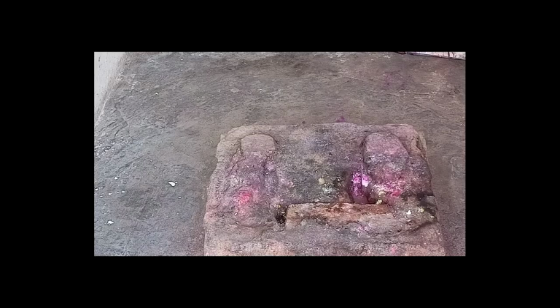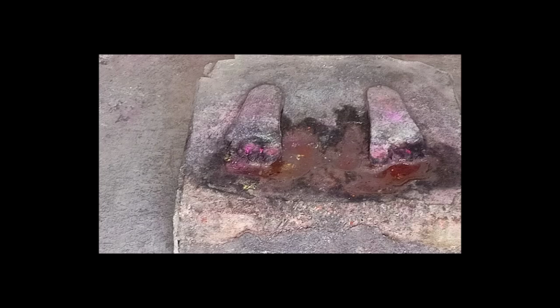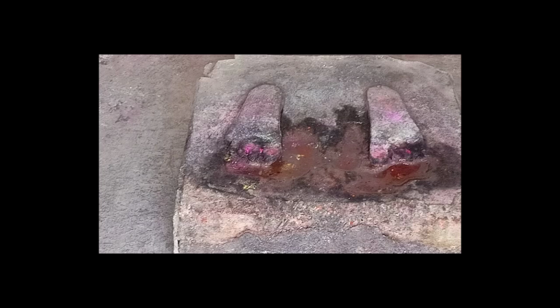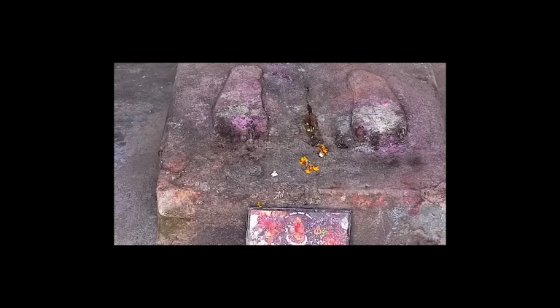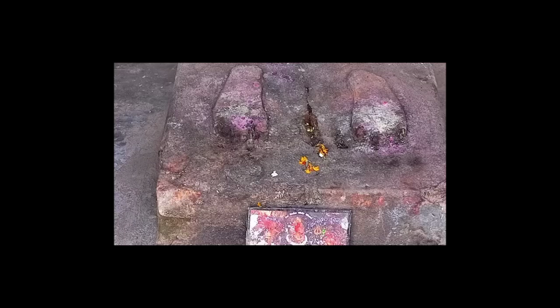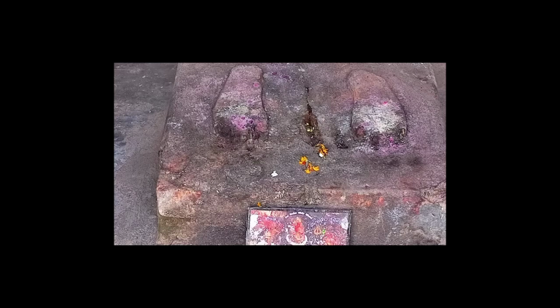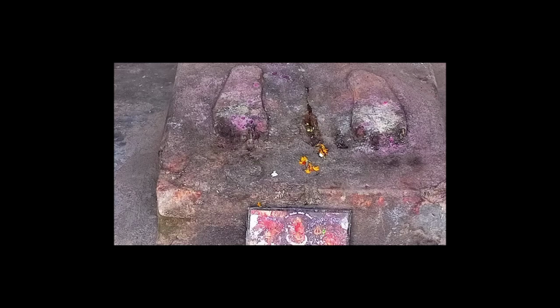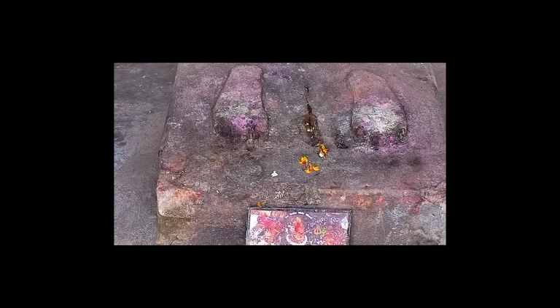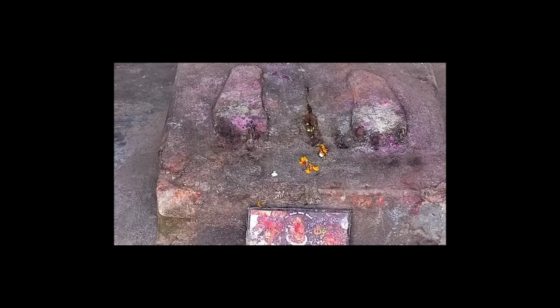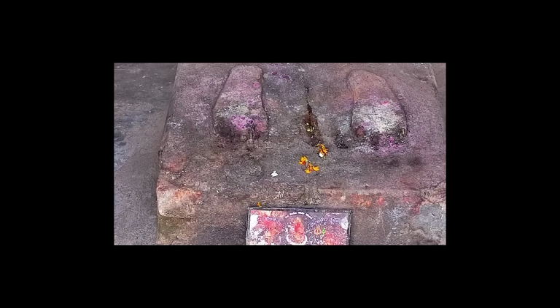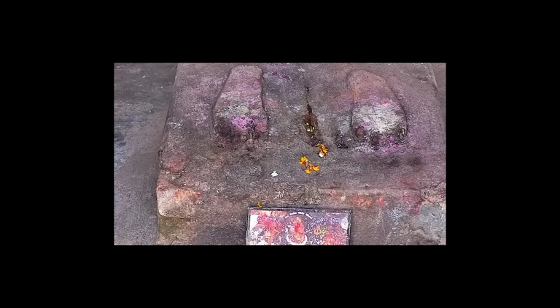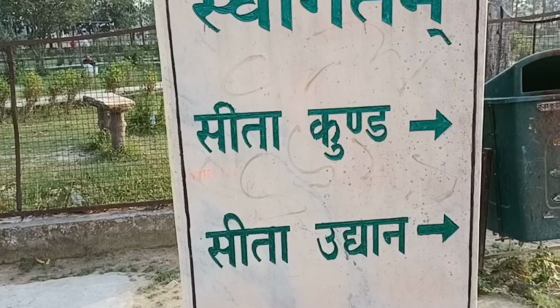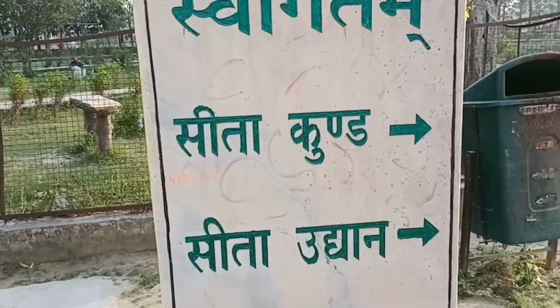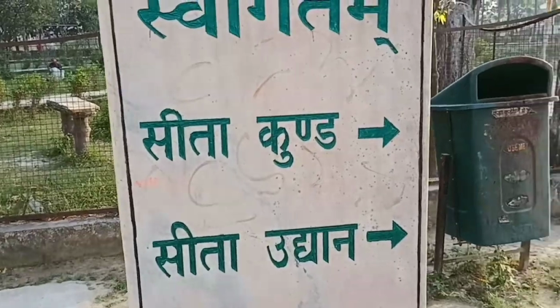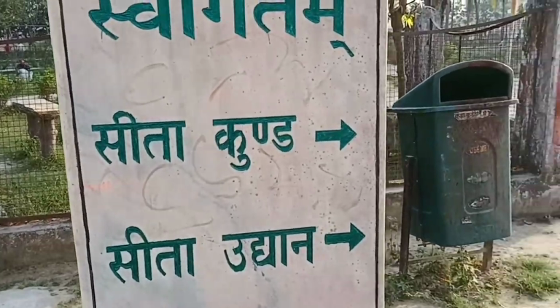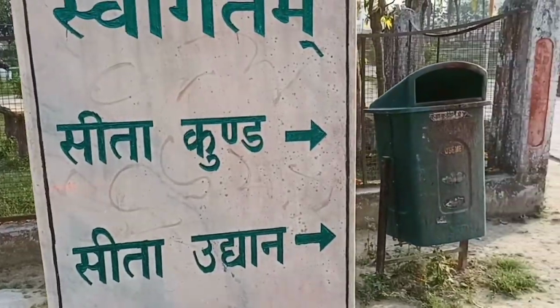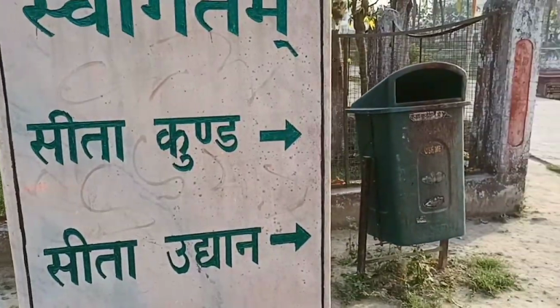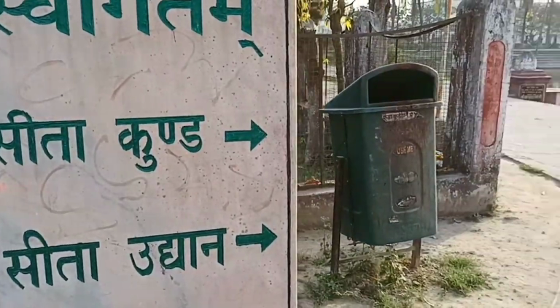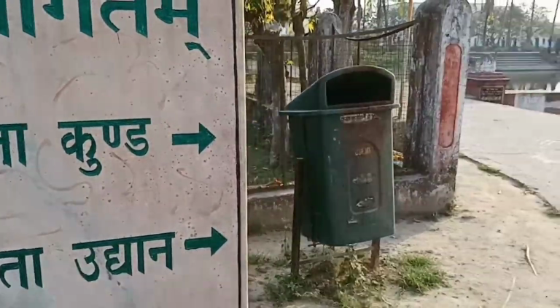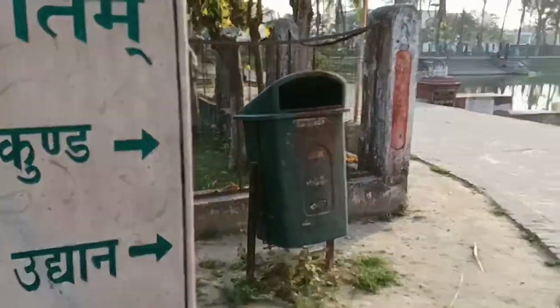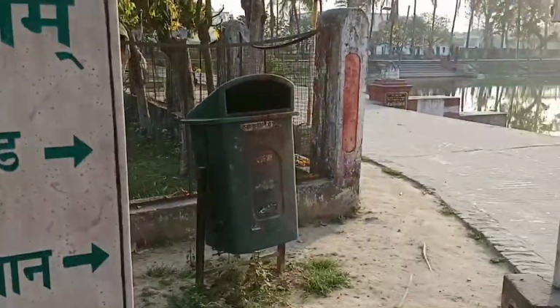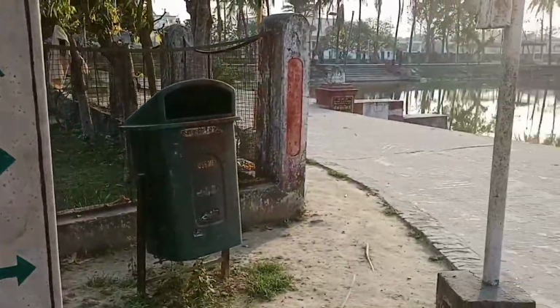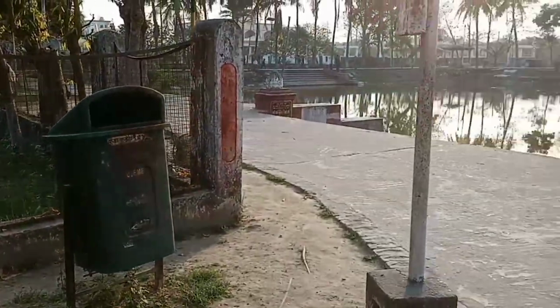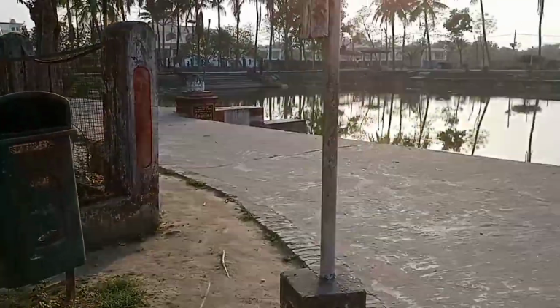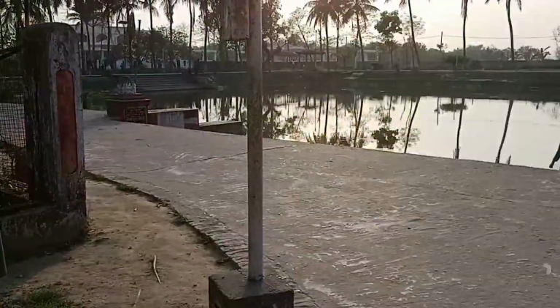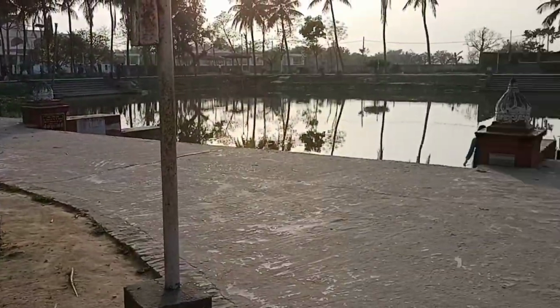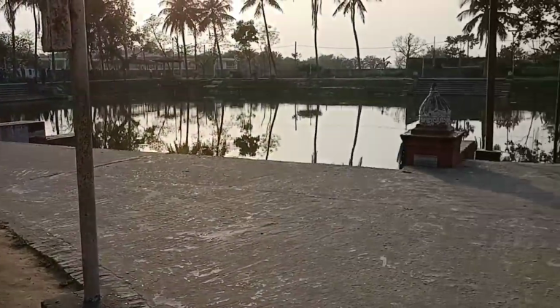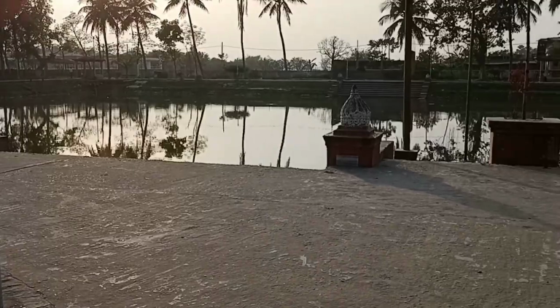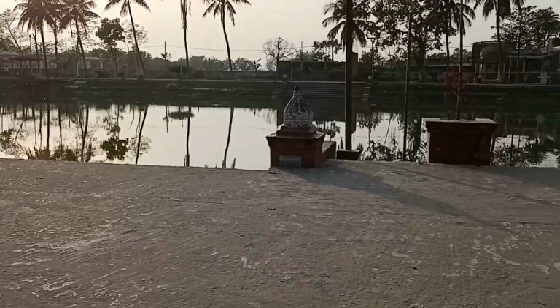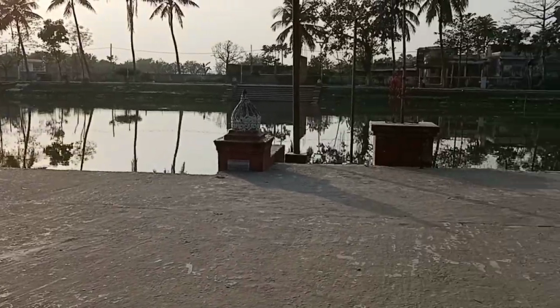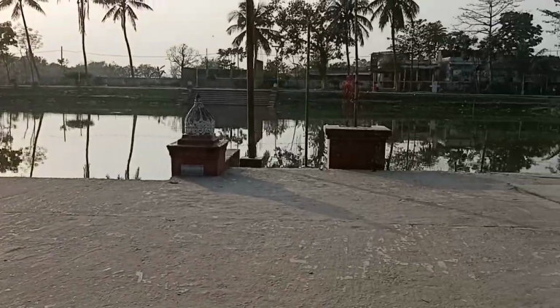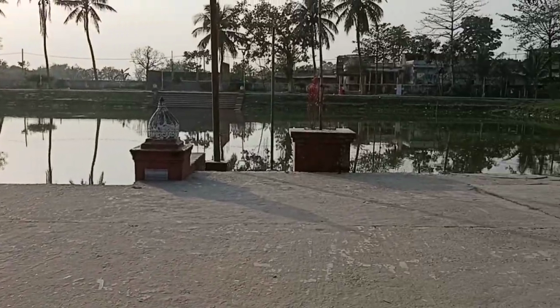Our main place was Sitakund. Sitakund is the place where the temple was located here.